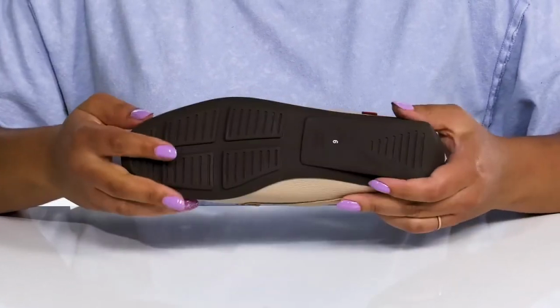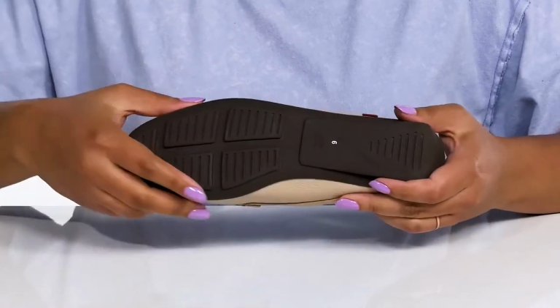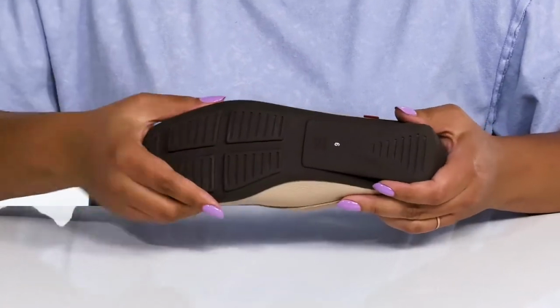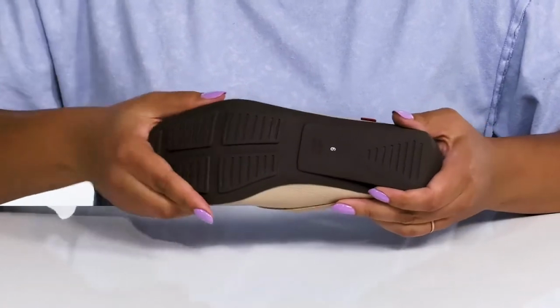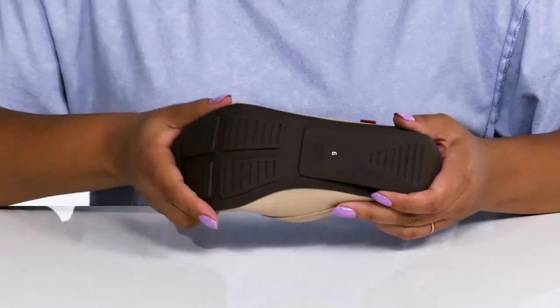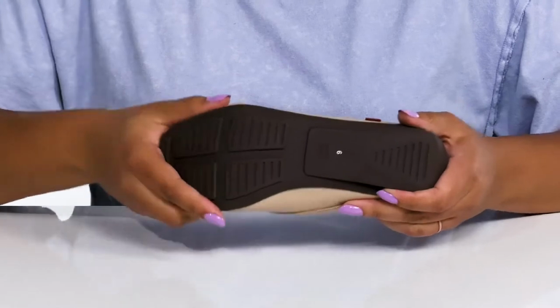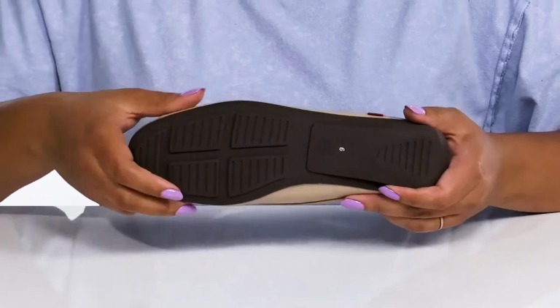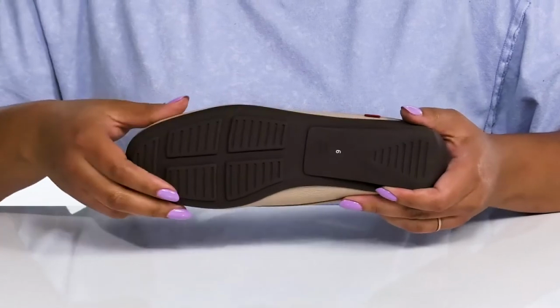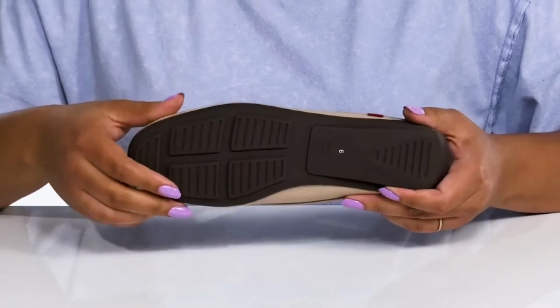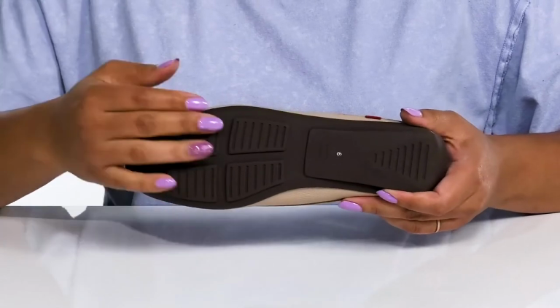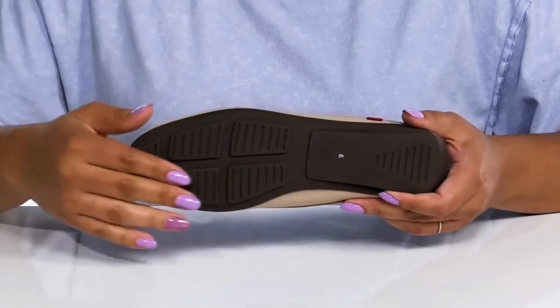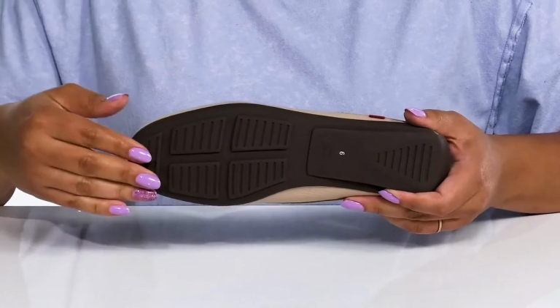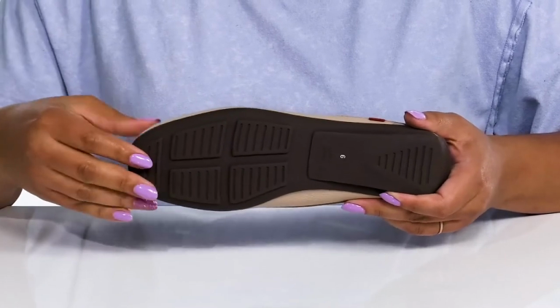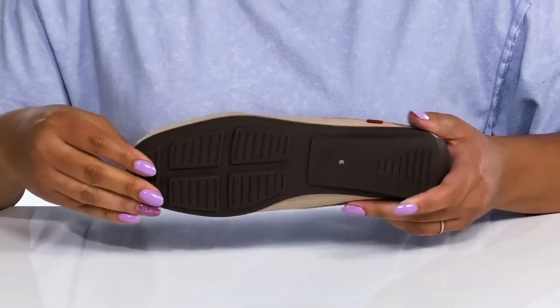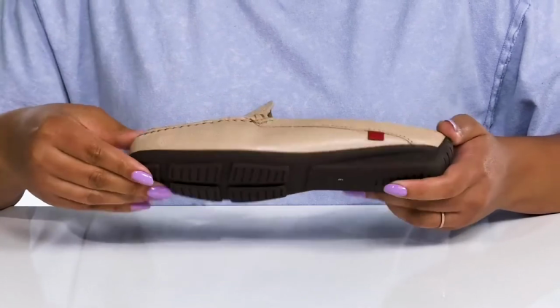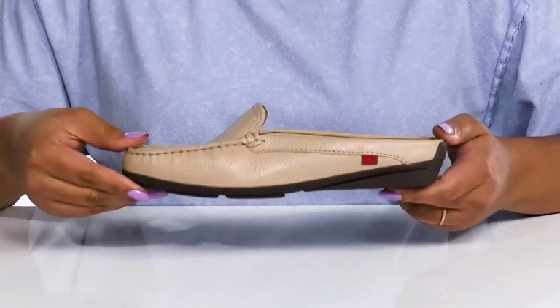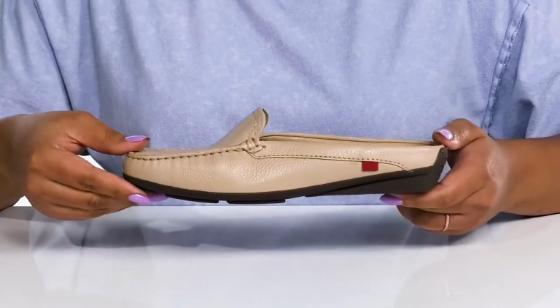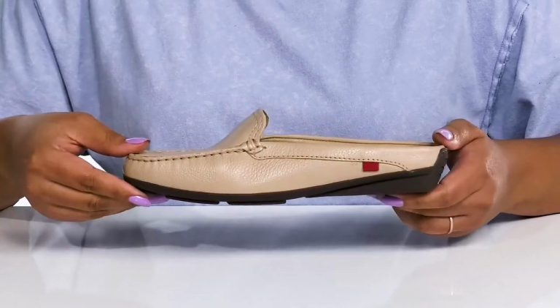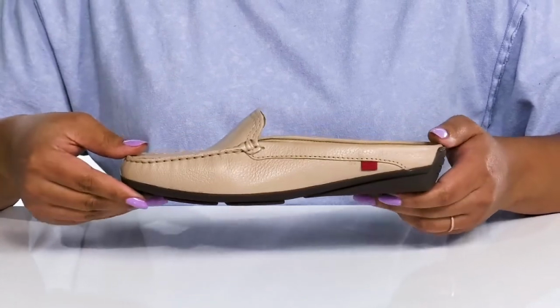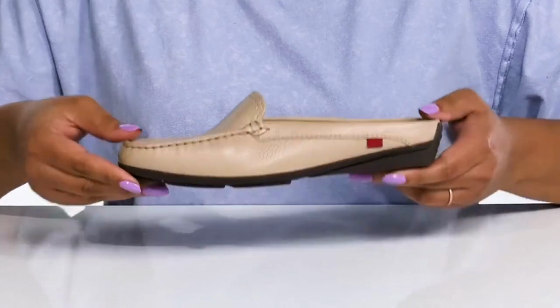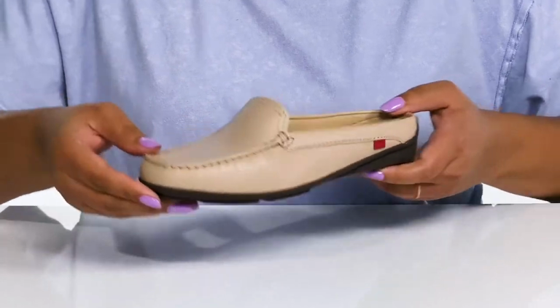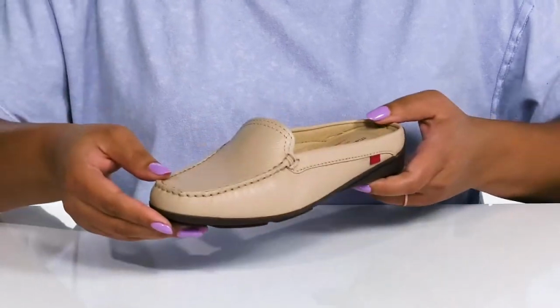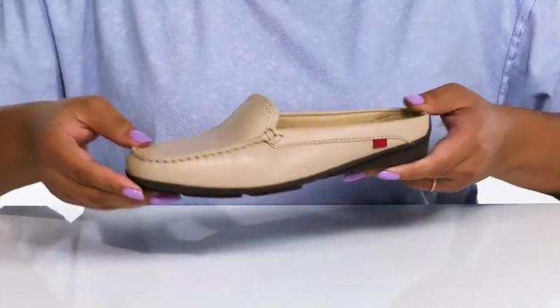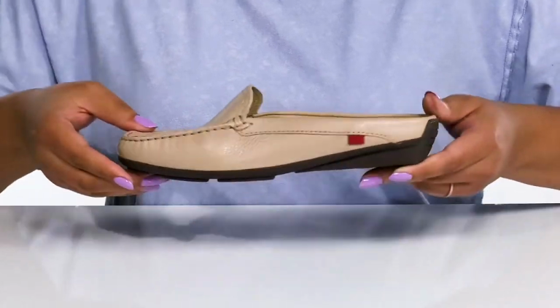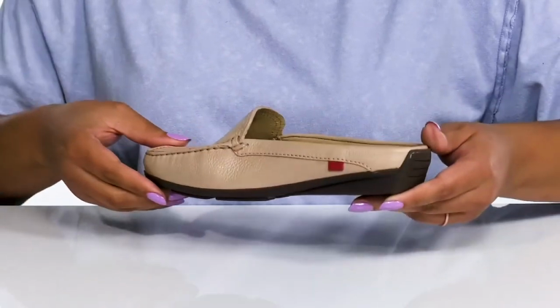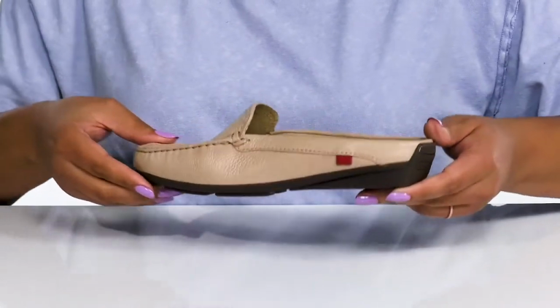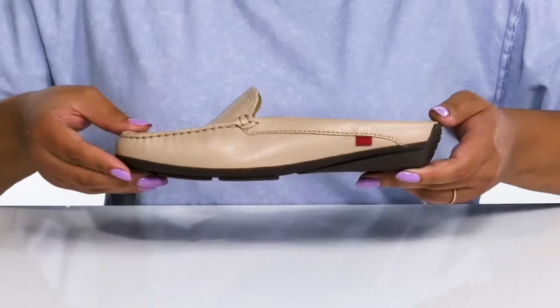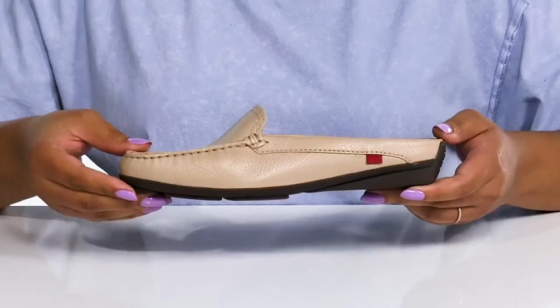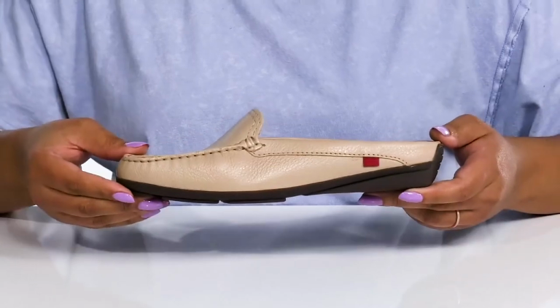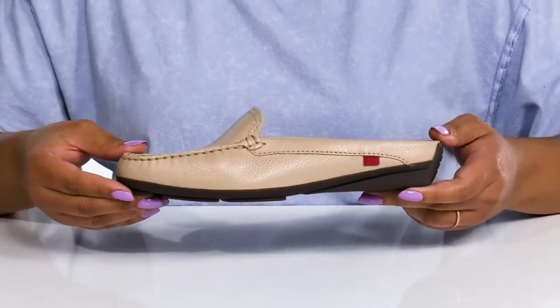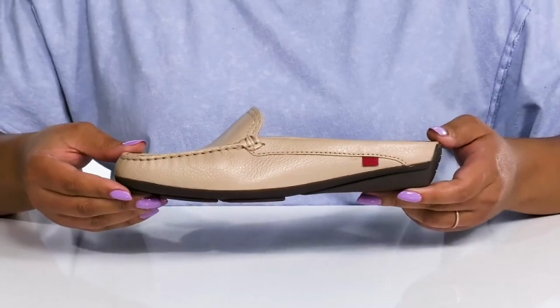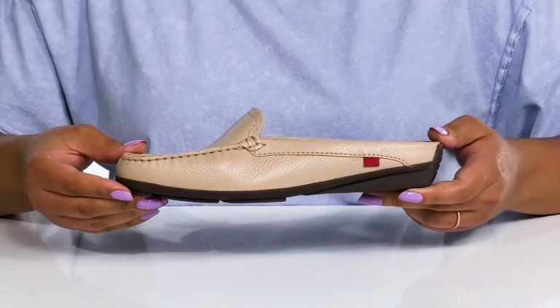It's all on top of a durable and flexible synthetic outsole that is grippy to keep you stable. Wear these with your favorite pair of denim.